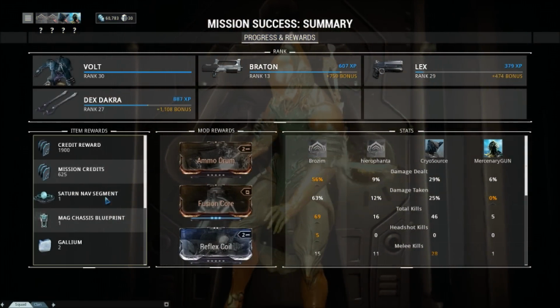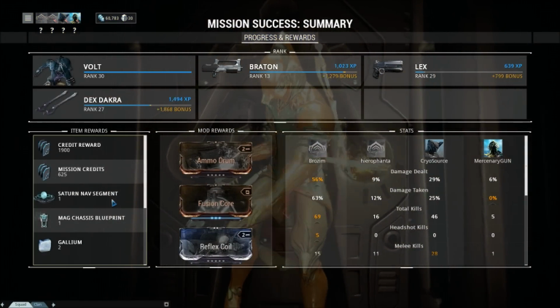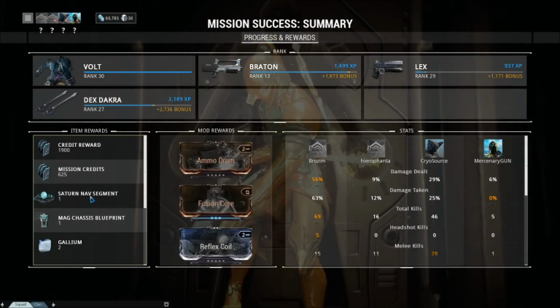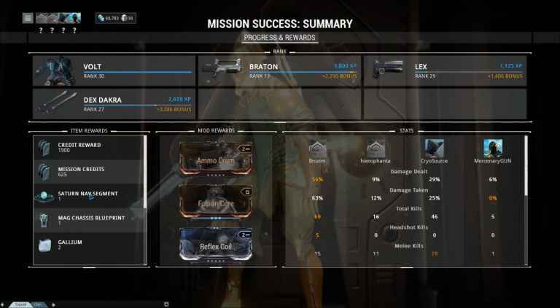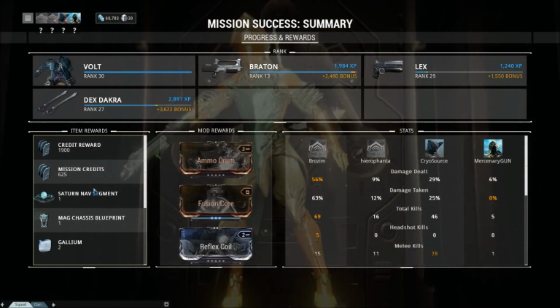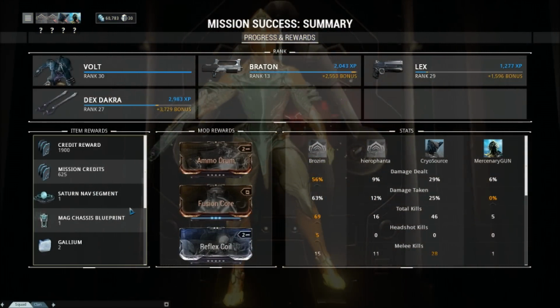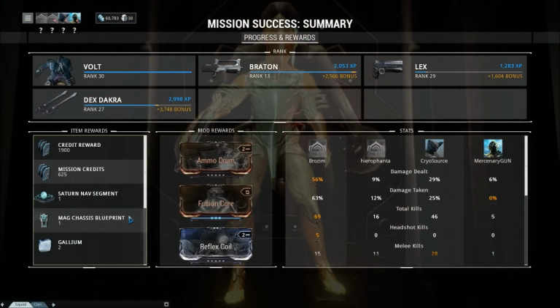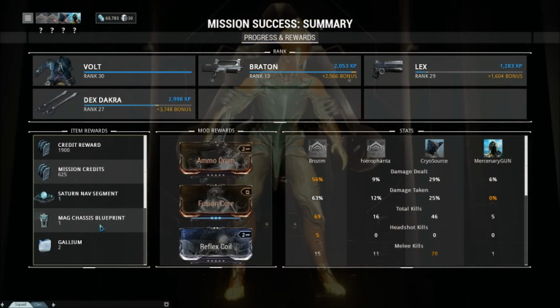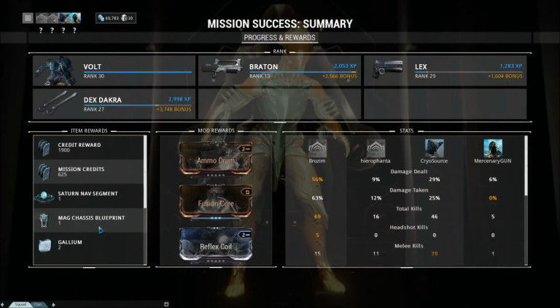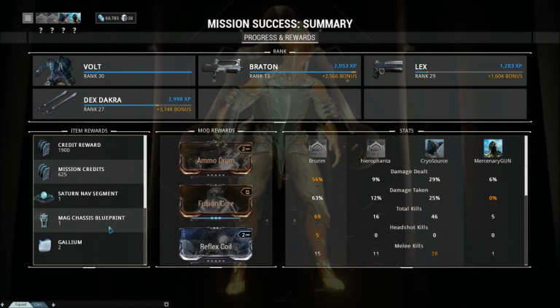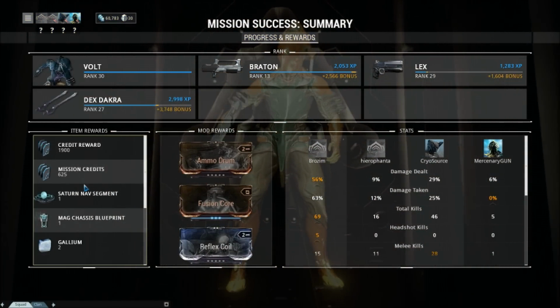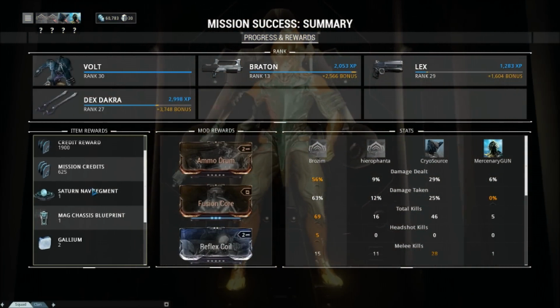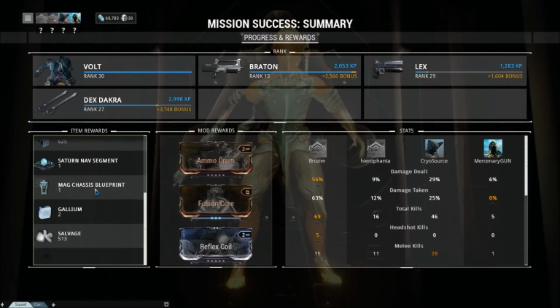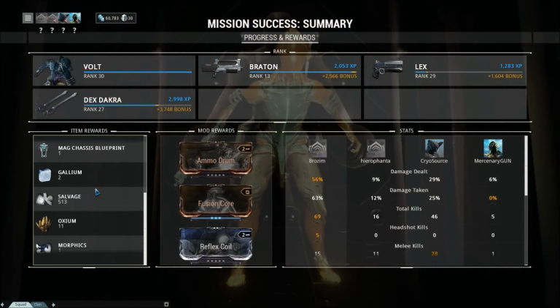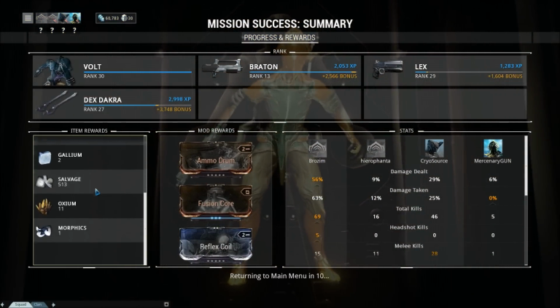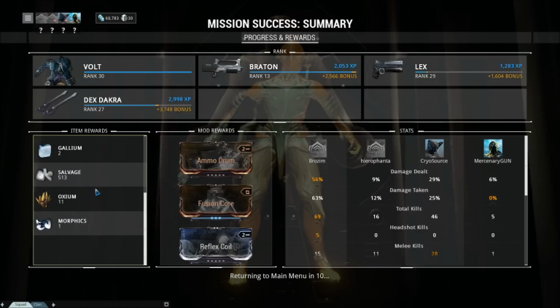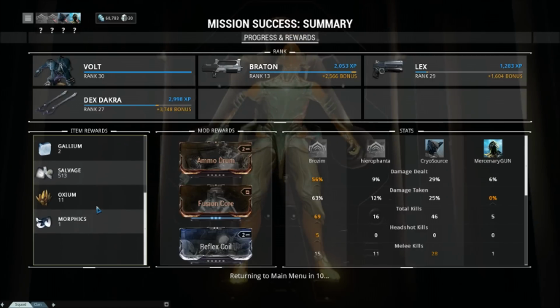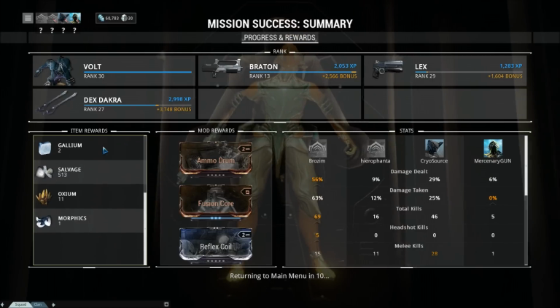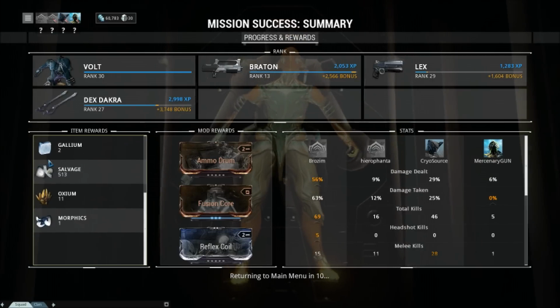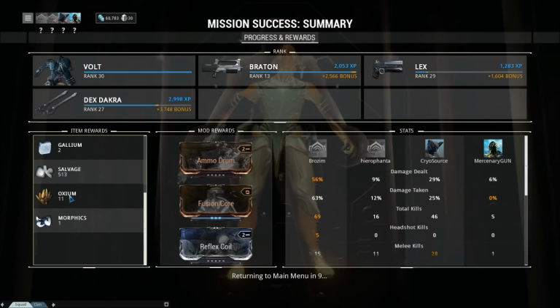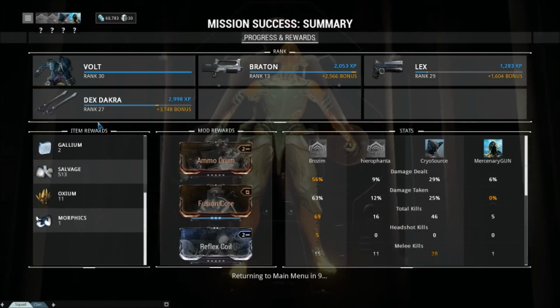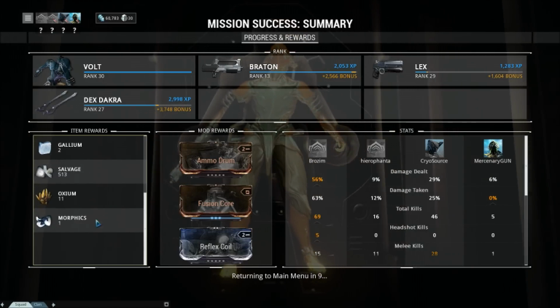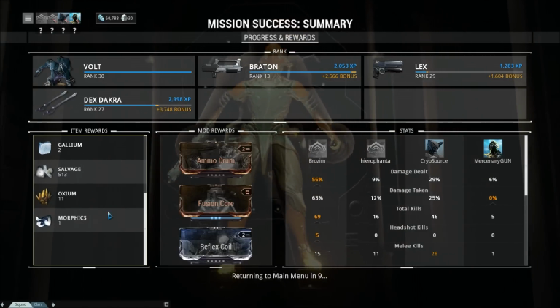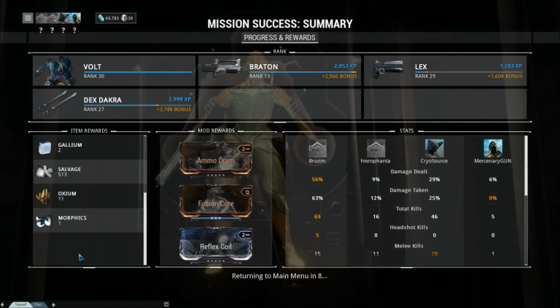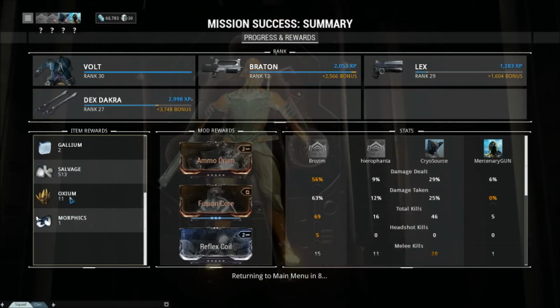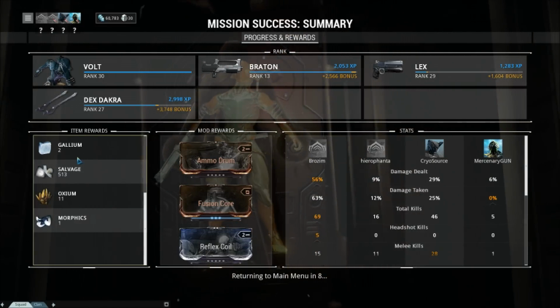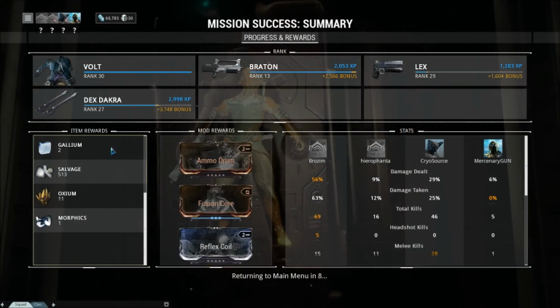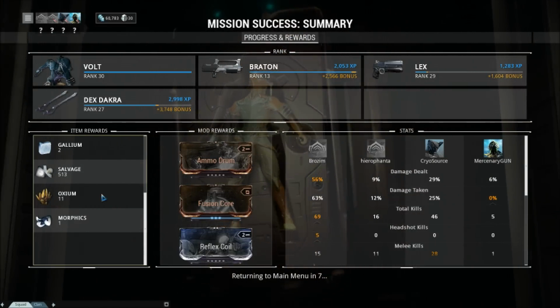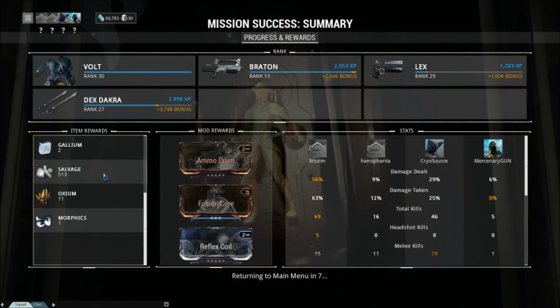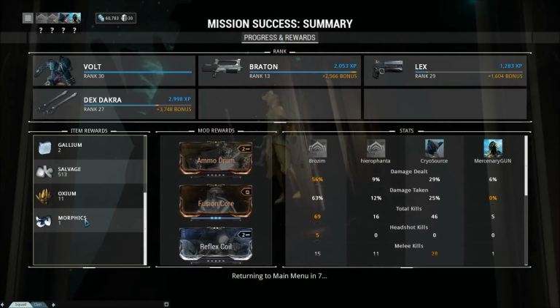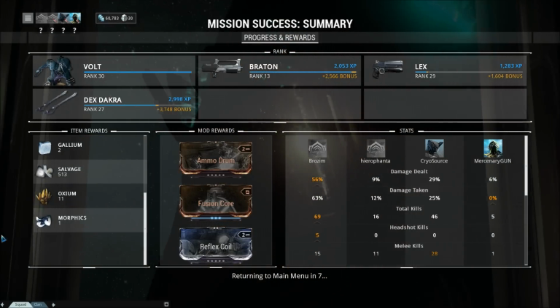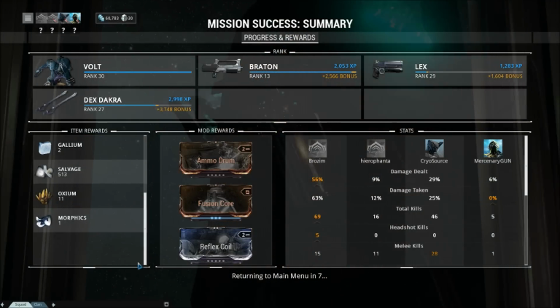Saturn unlocked, a Mag chassis, couple of Gallium, Salvage, Morphics — pretty good all around. My Lex is getting to the point where I'm gonna have to shelve it. Another Stalker message, of course.